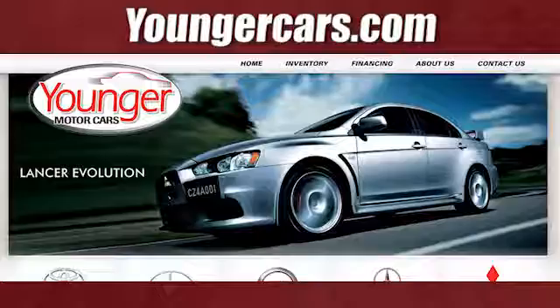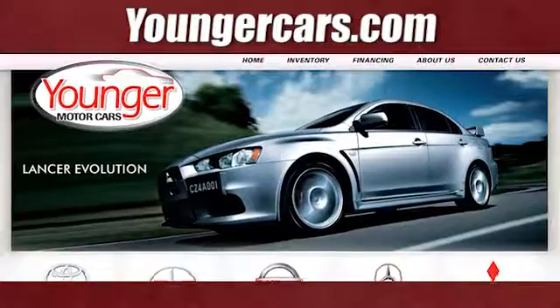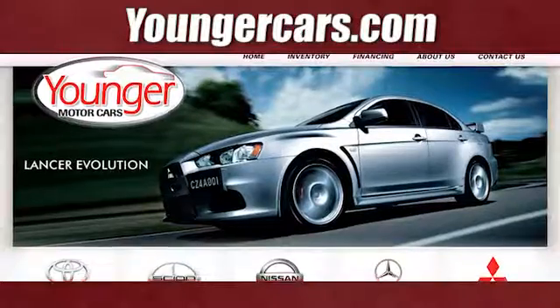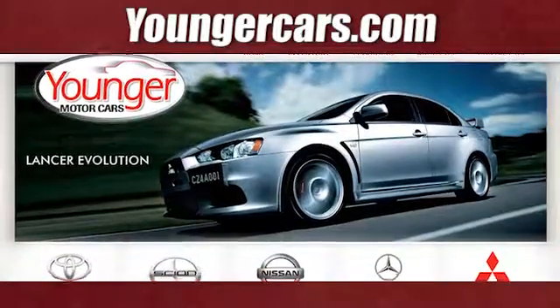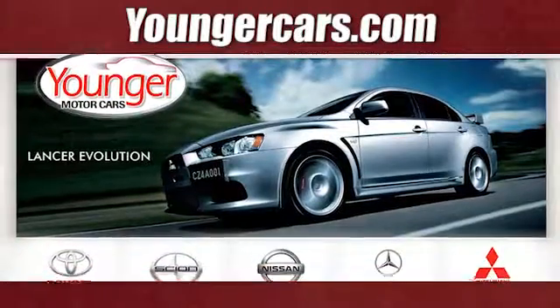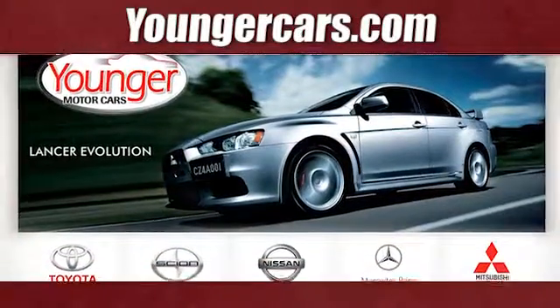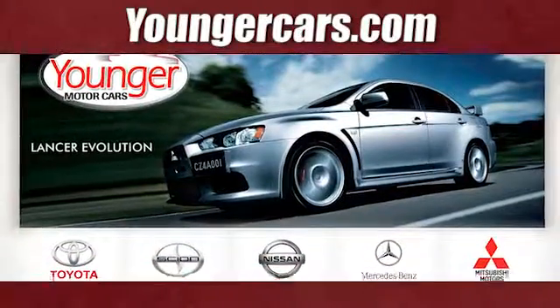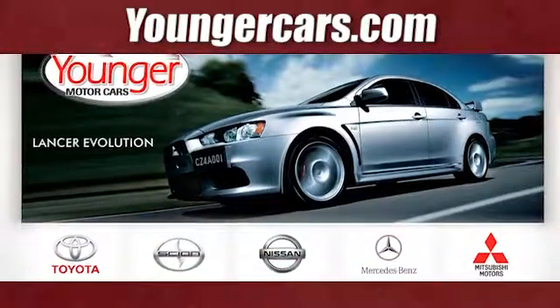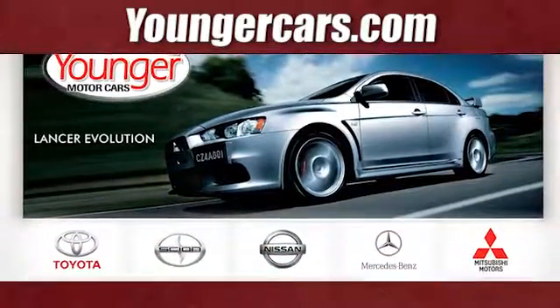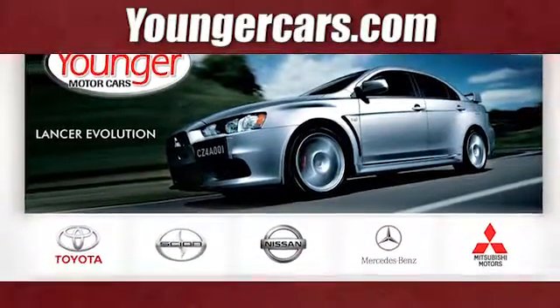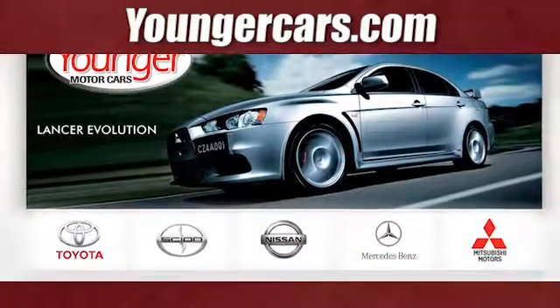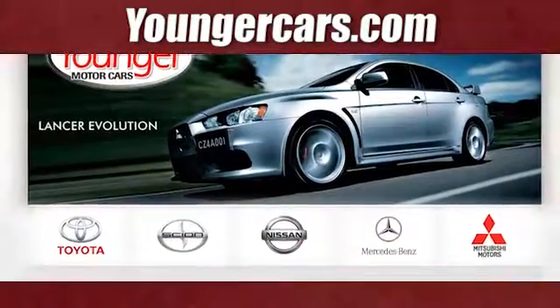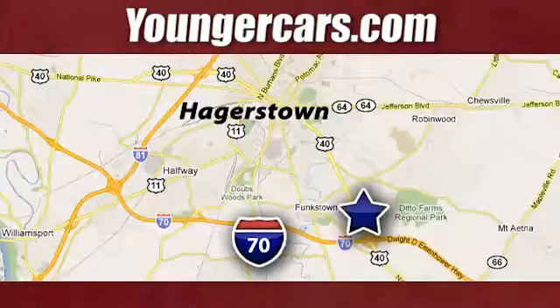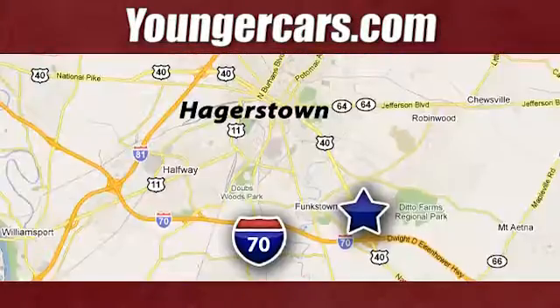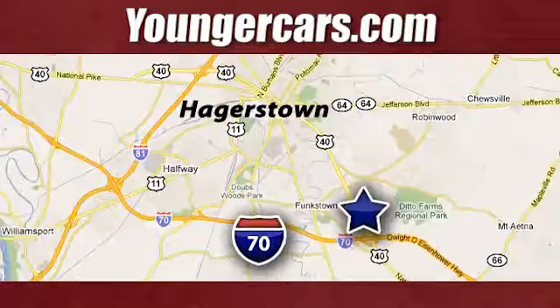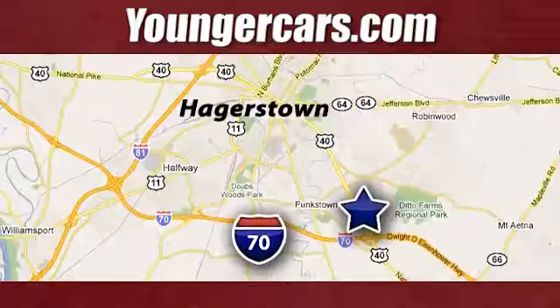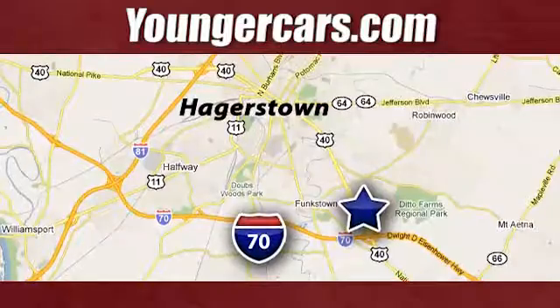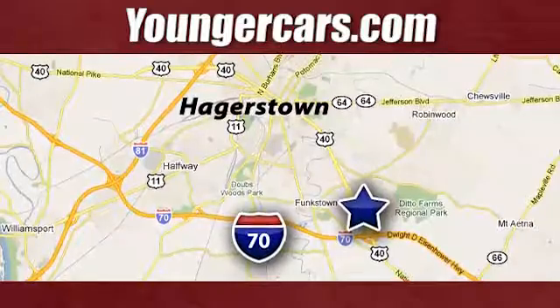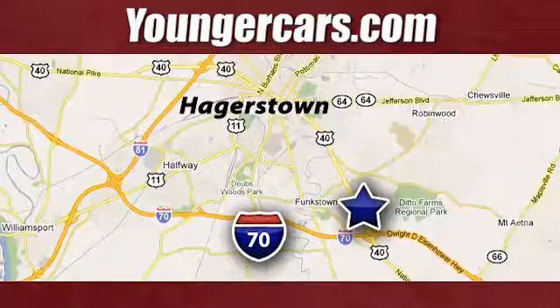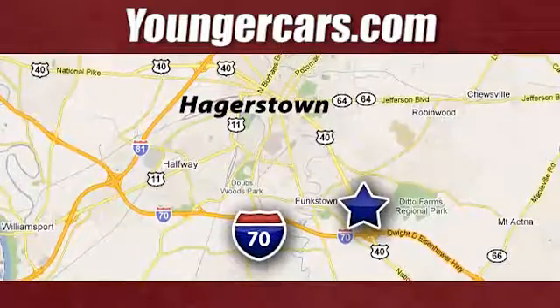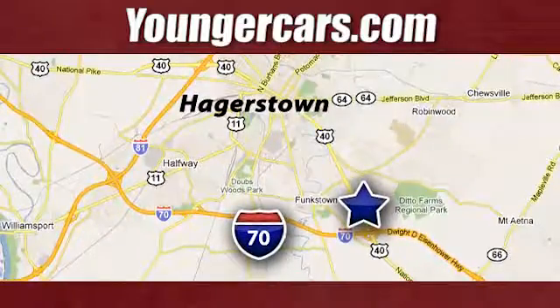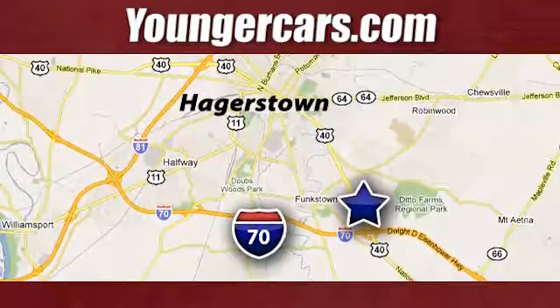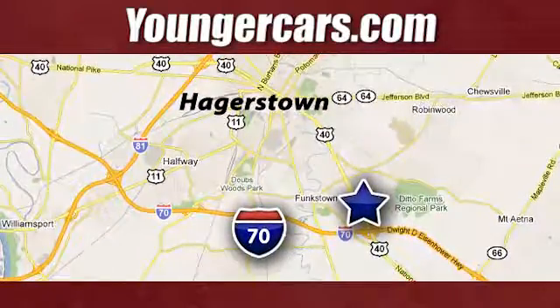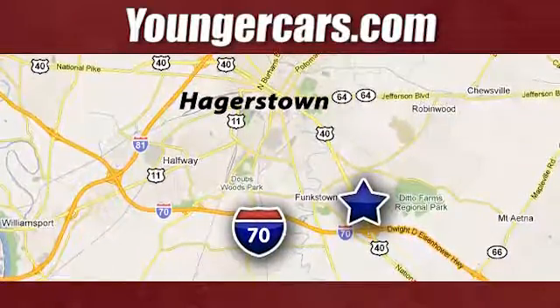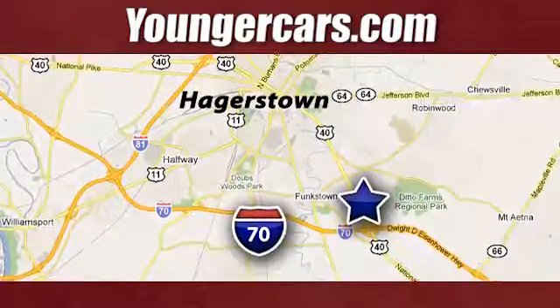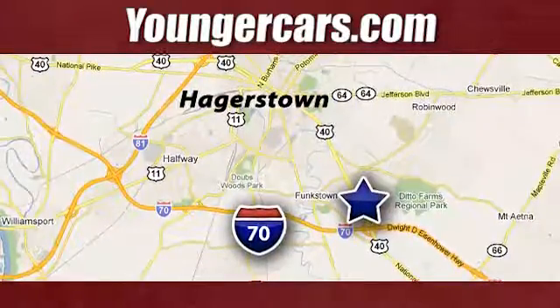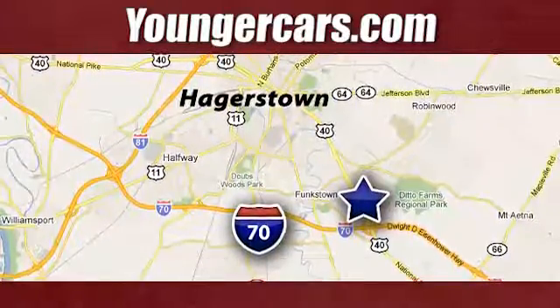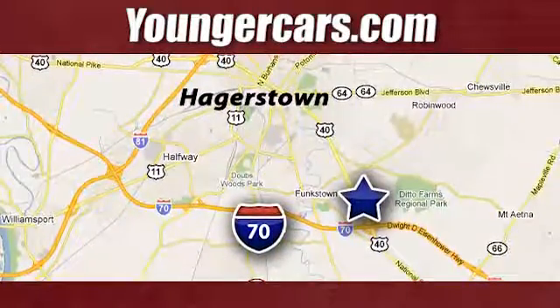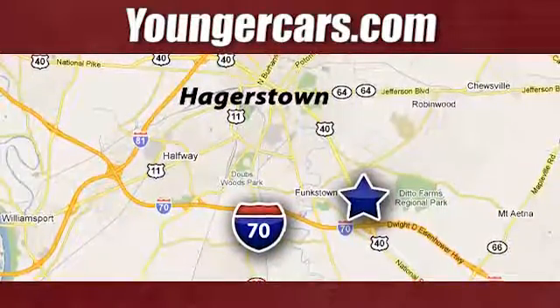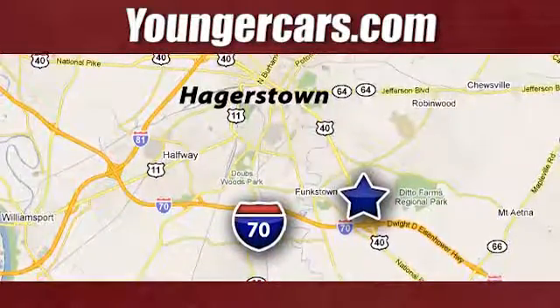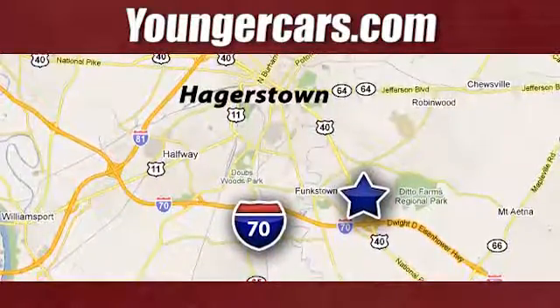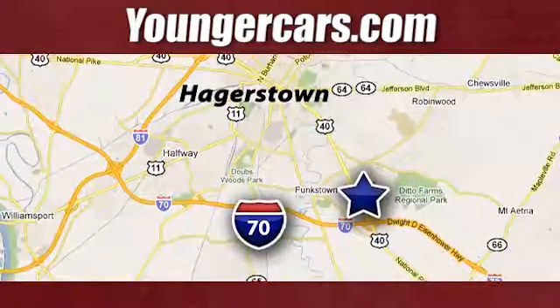Visit our website at YoungerCars.com. We're conveniently located at 1945 Duel Highway in Hagerstown, Maryland.